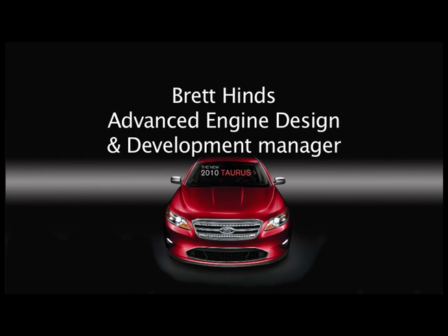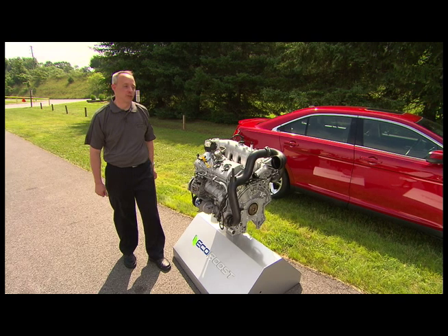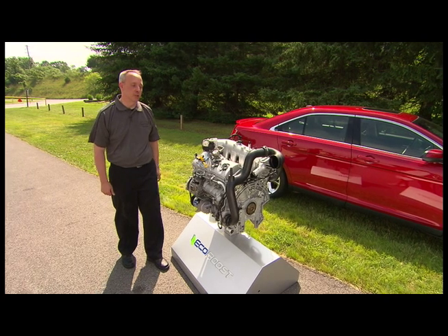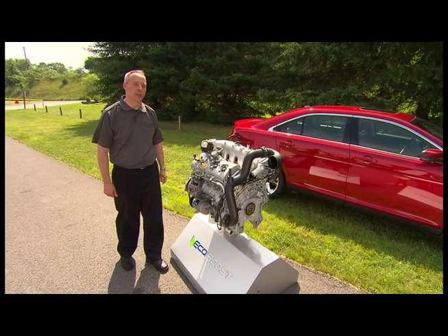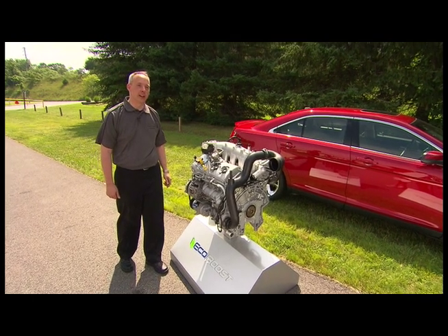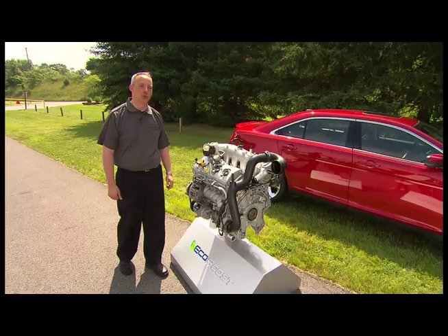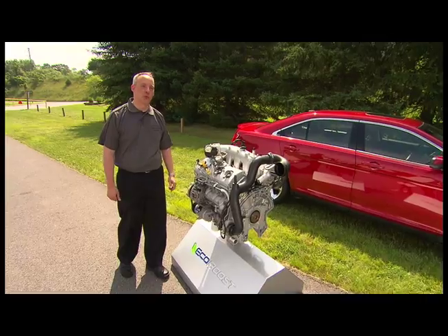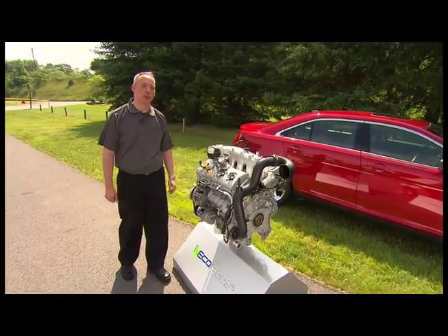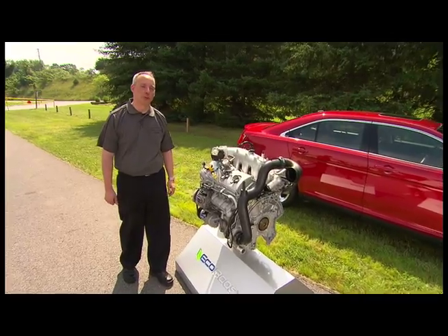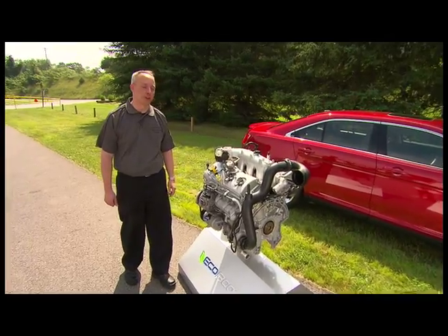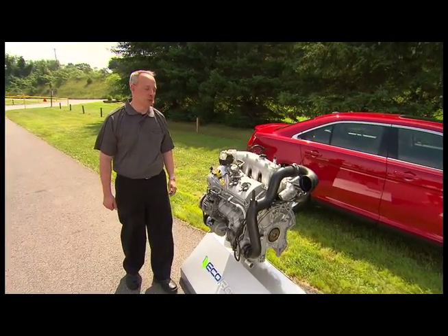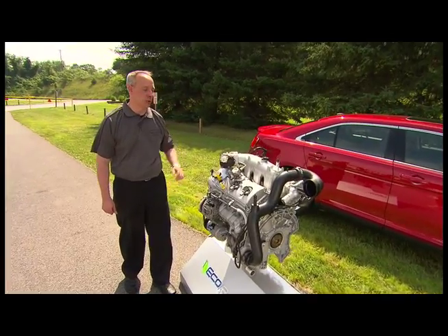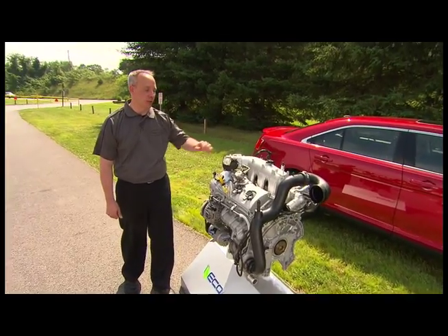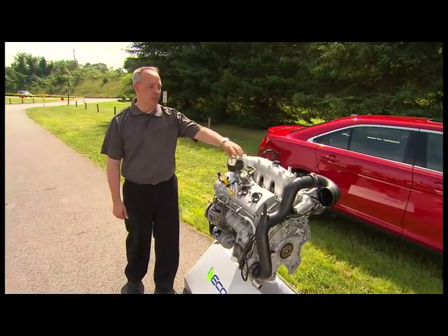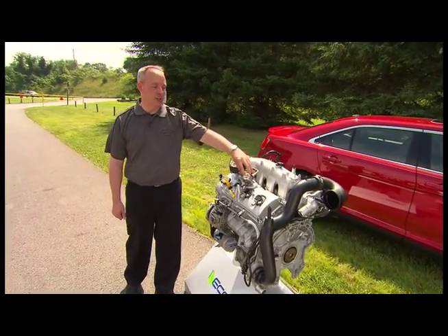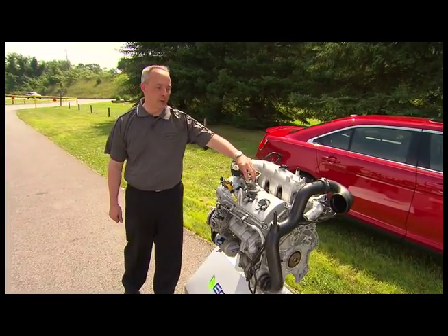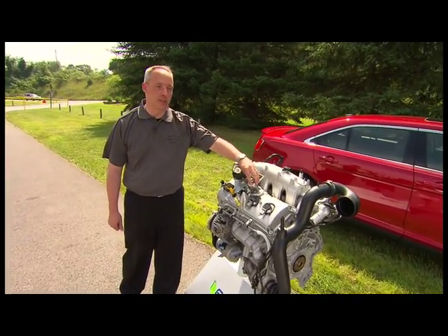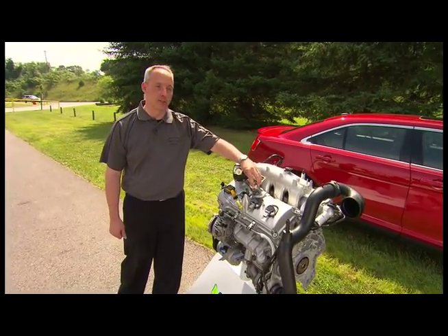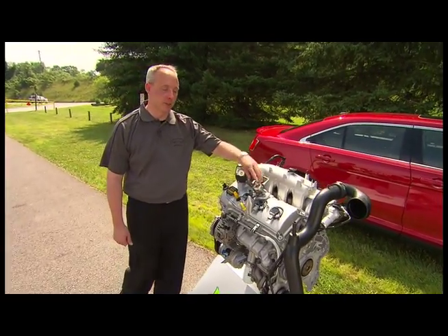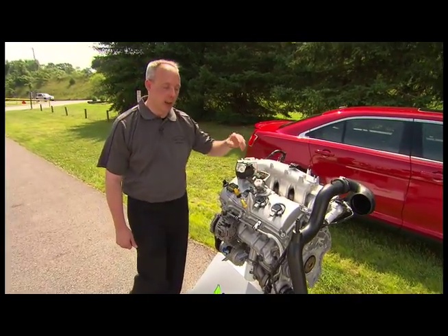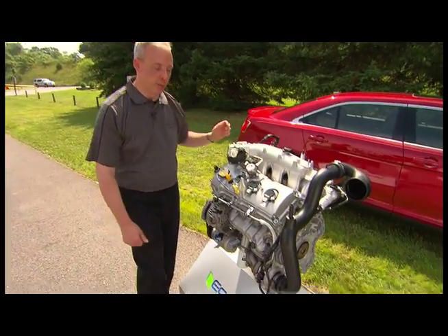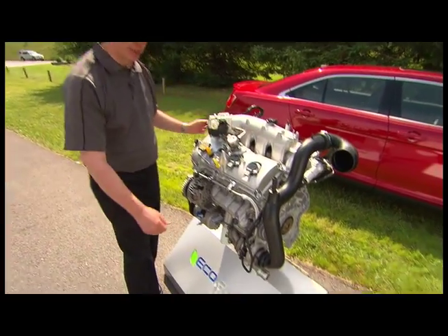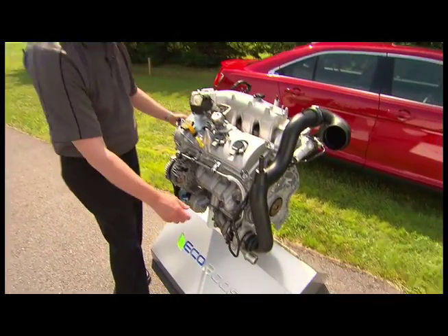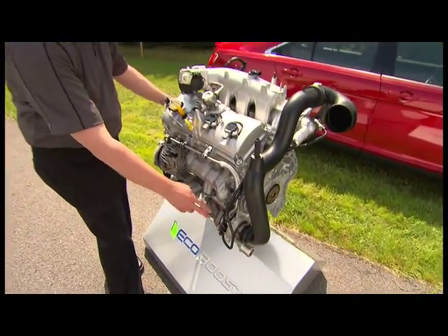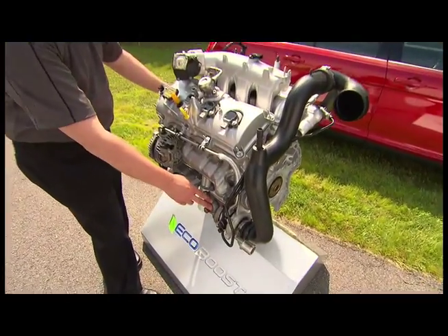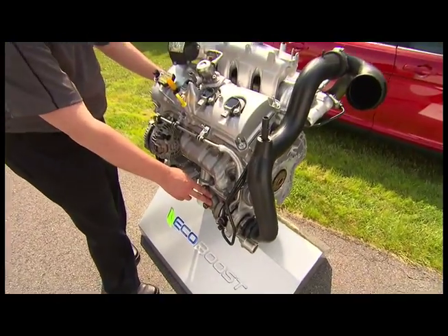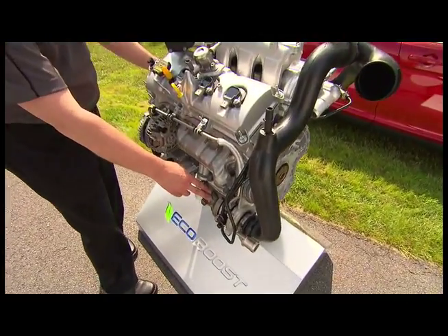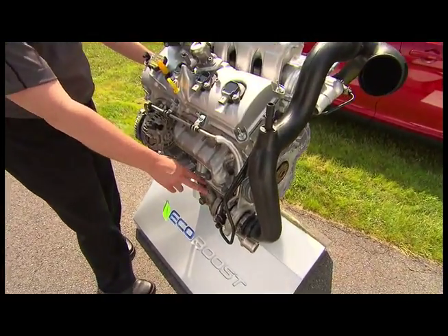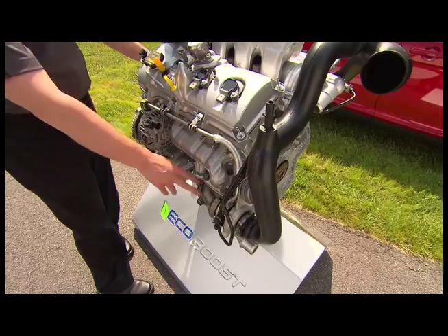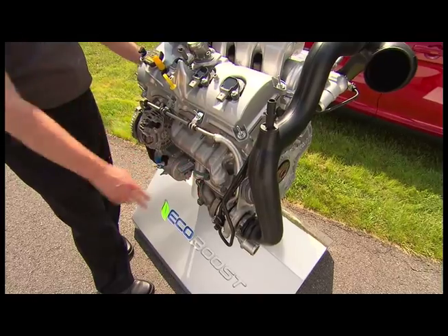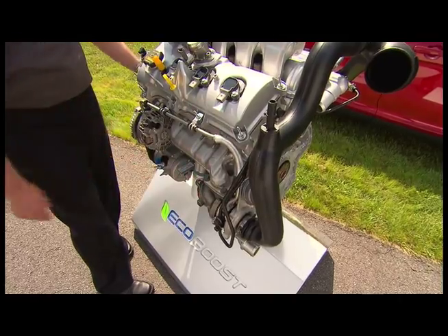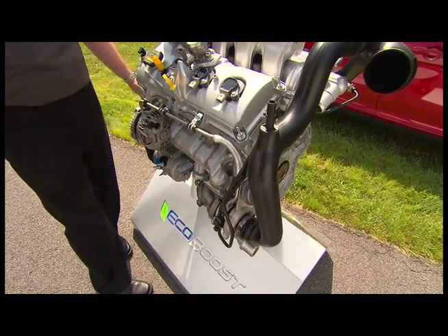There are two technologies we employ in the EcoBoost engine: direct injection fuel systems and twin turbochargers — one on the right bank and one on the left bank.